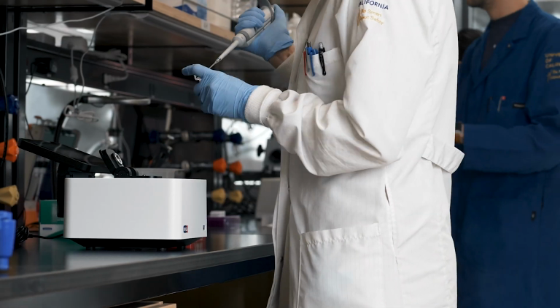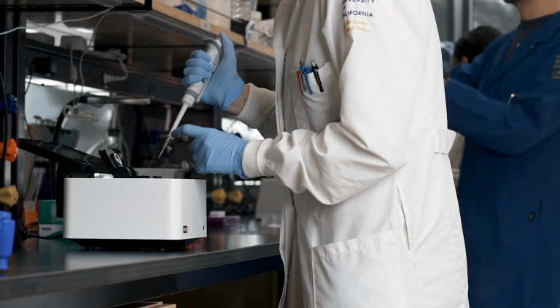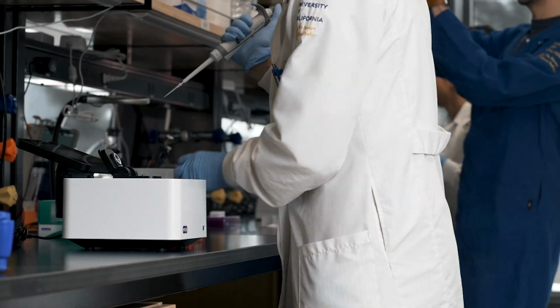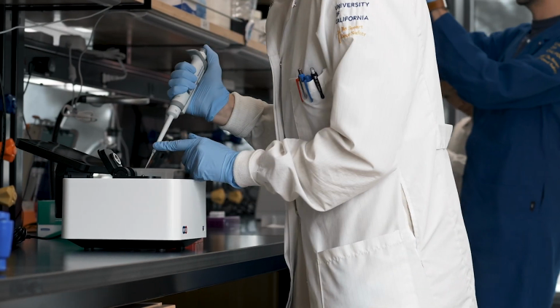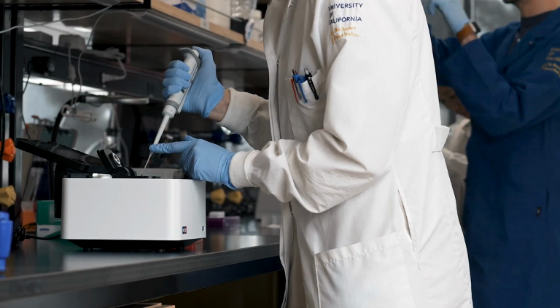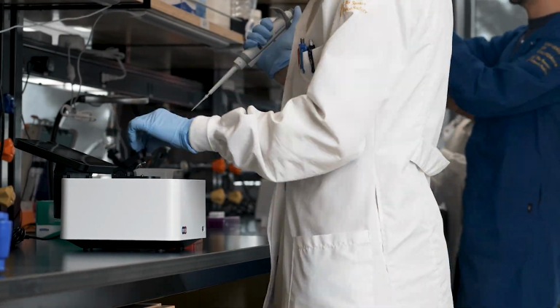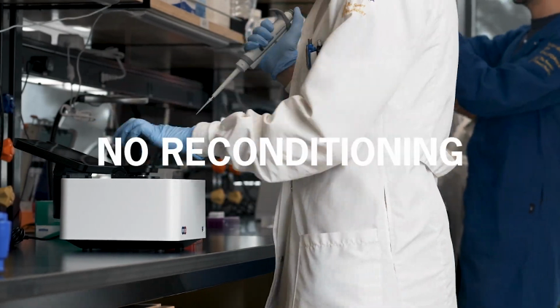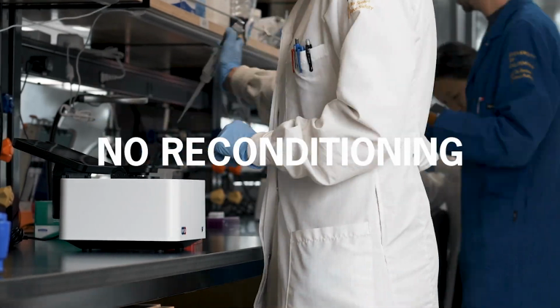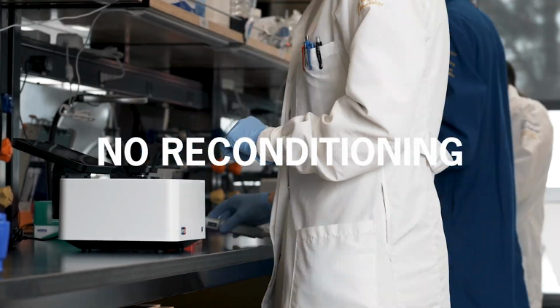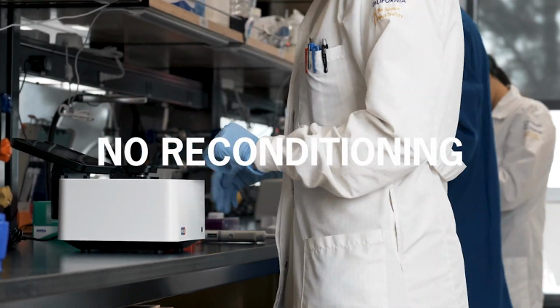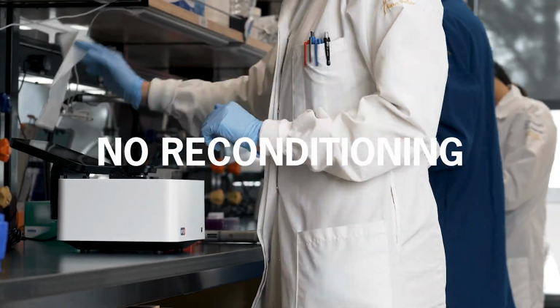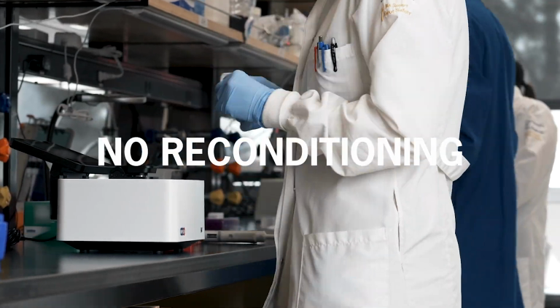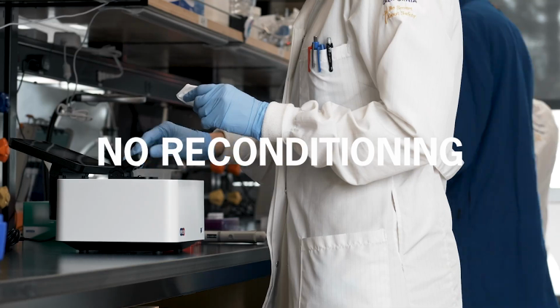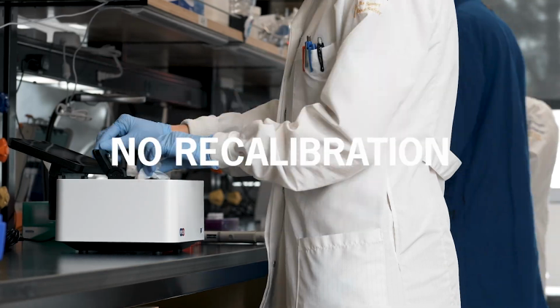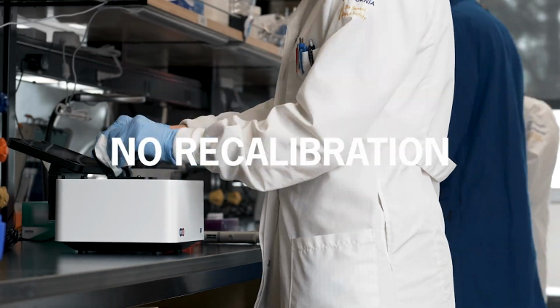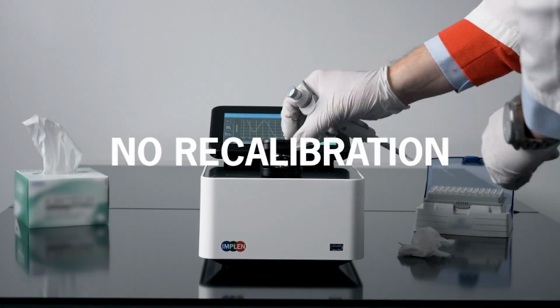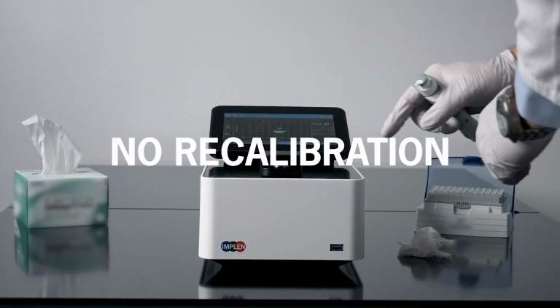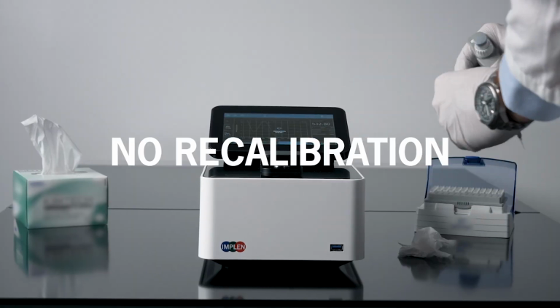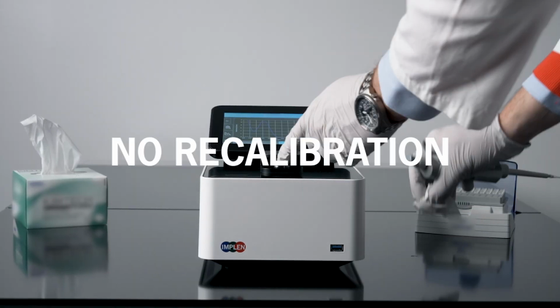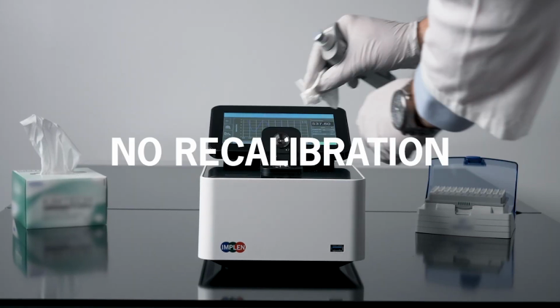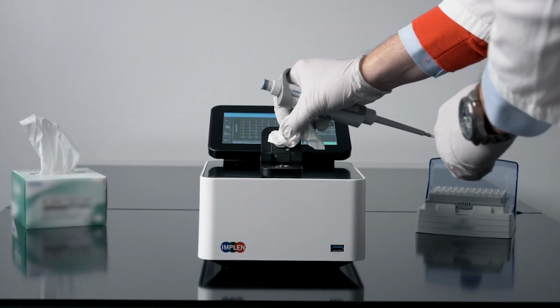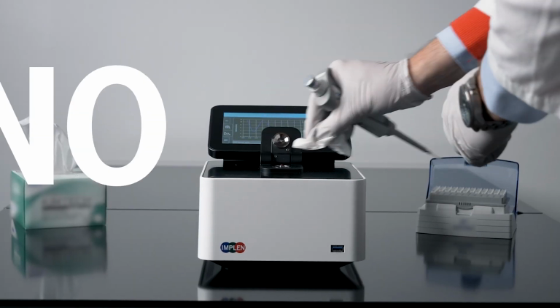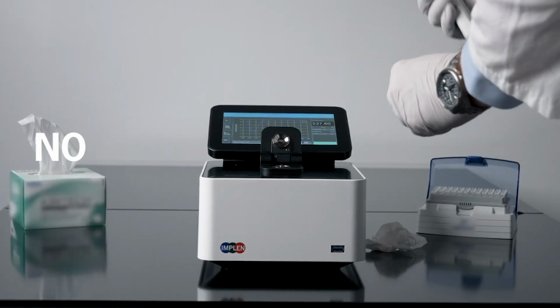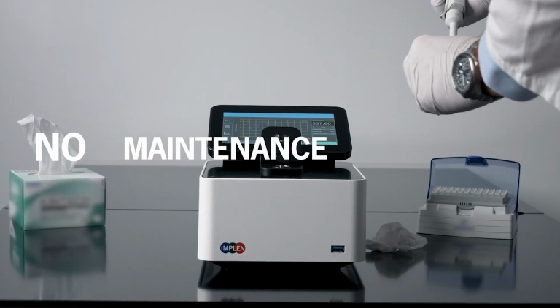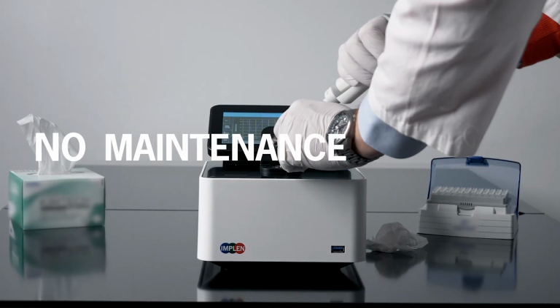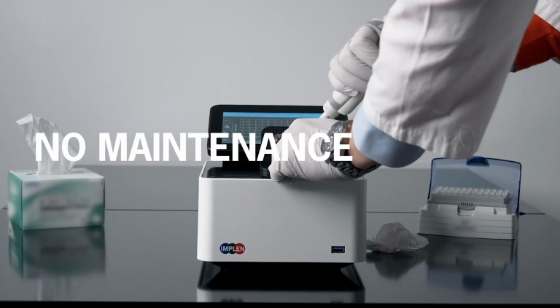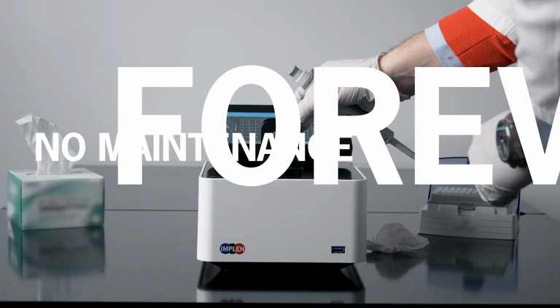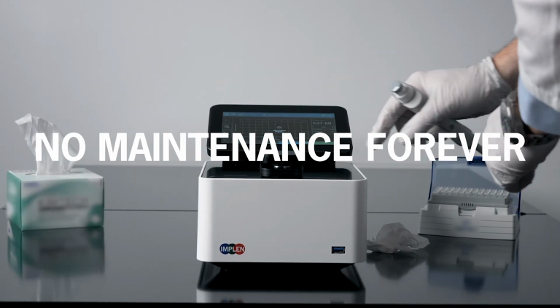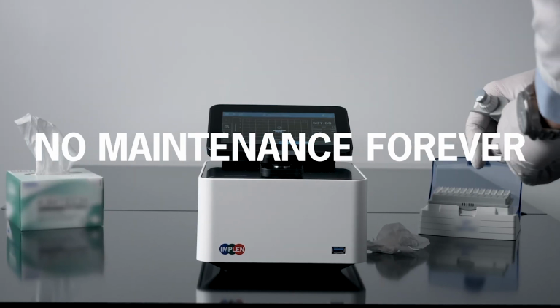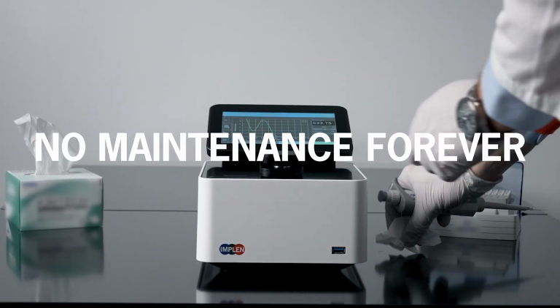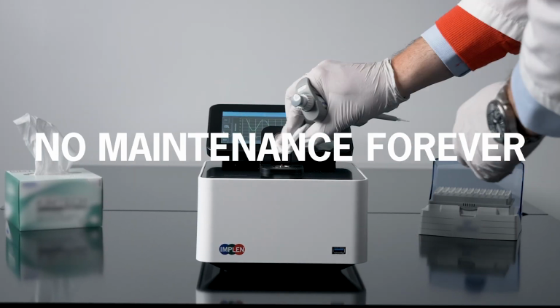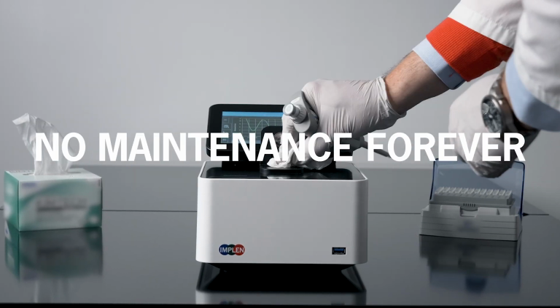German-engineered without the need for service, recalibration, or regular maintenance for its entire lifetime.